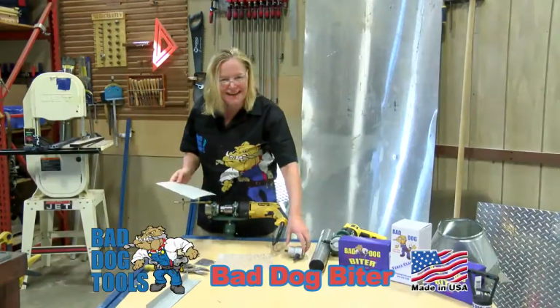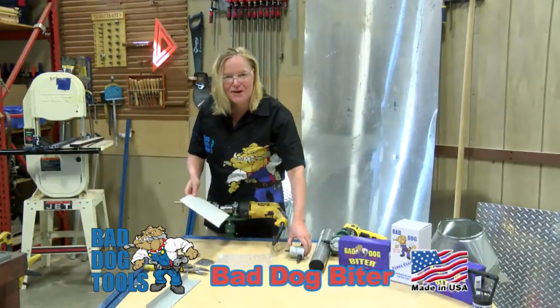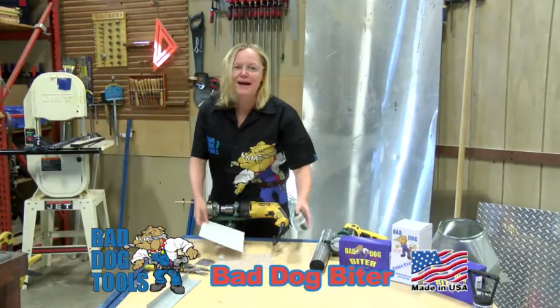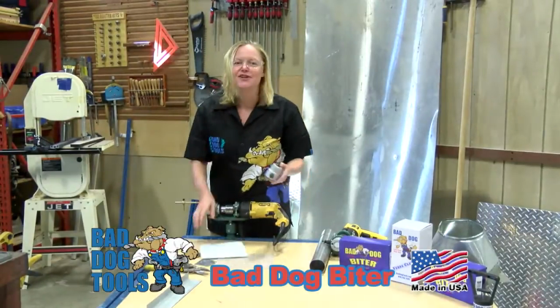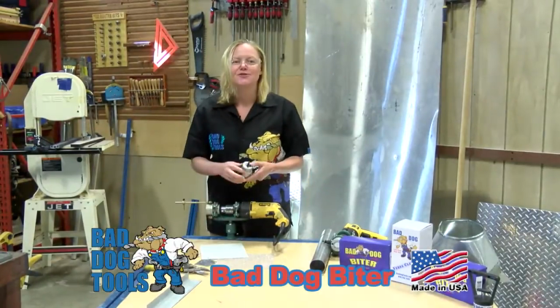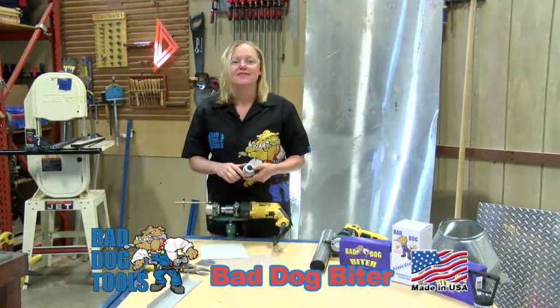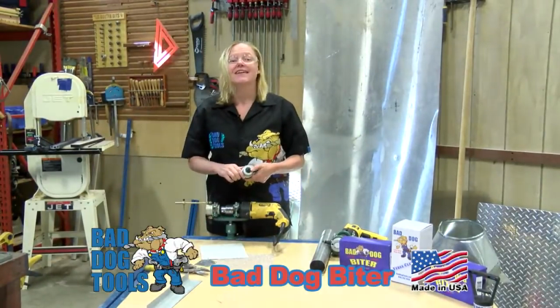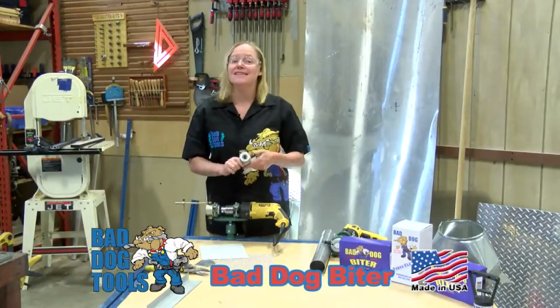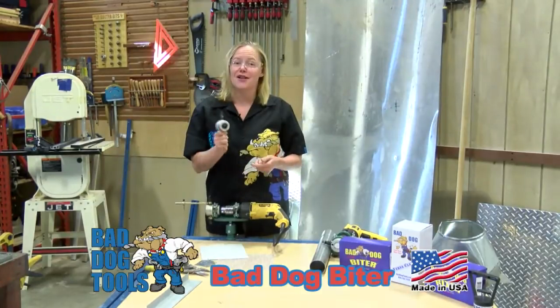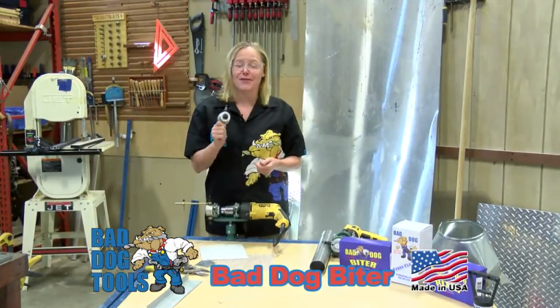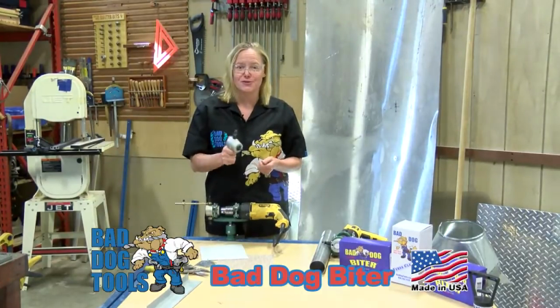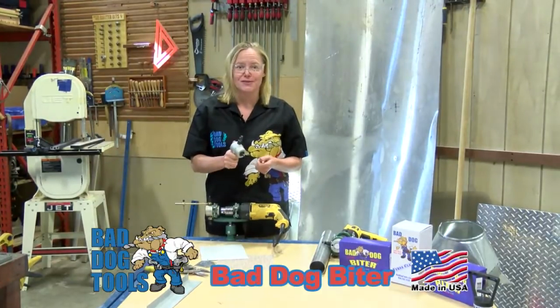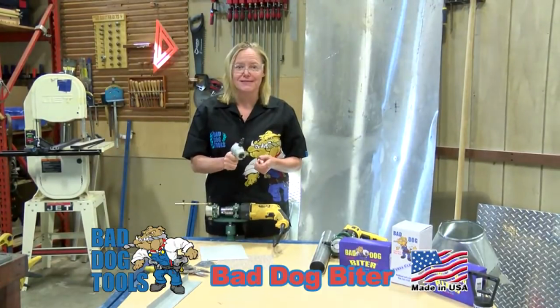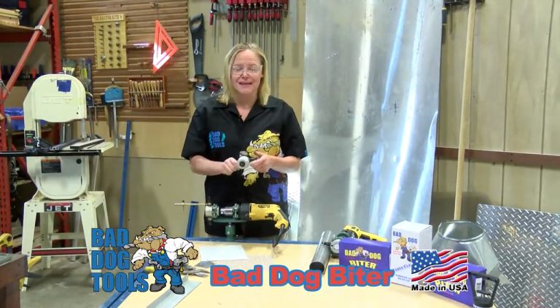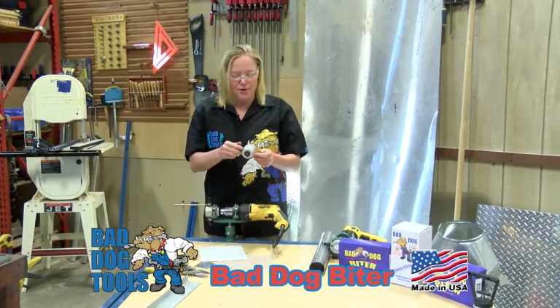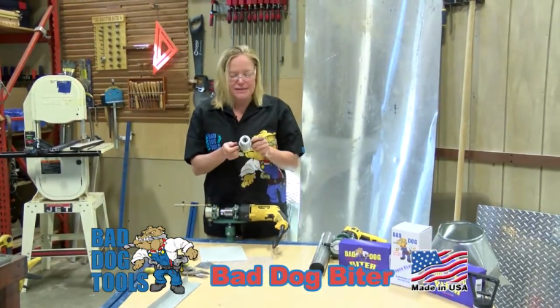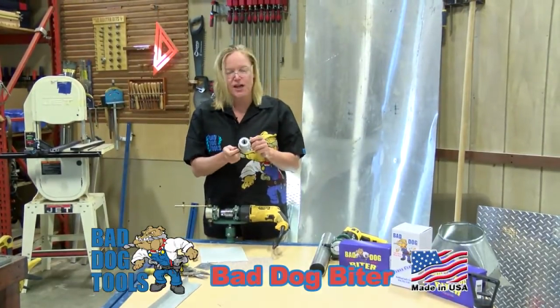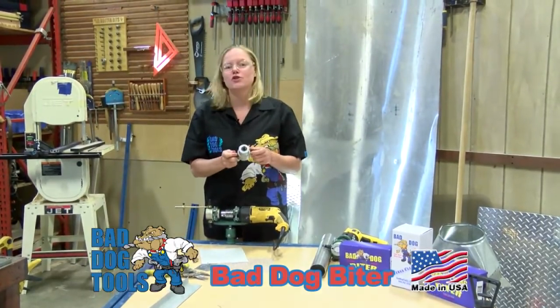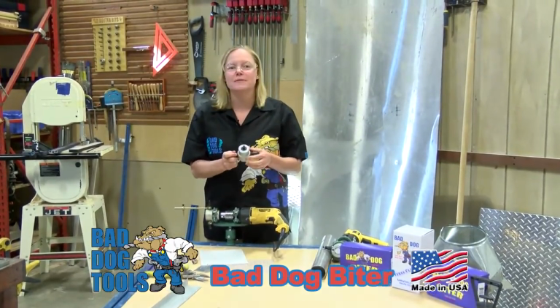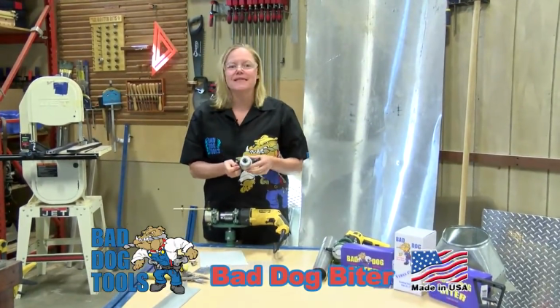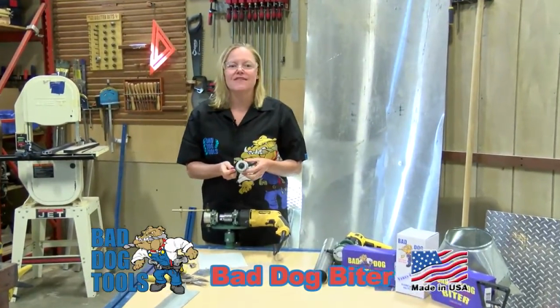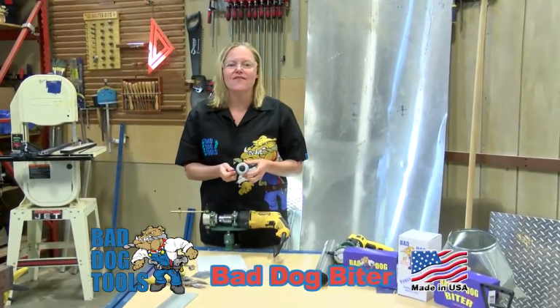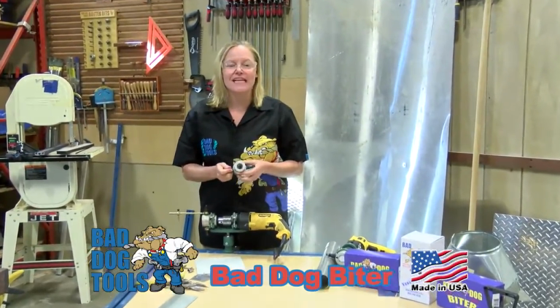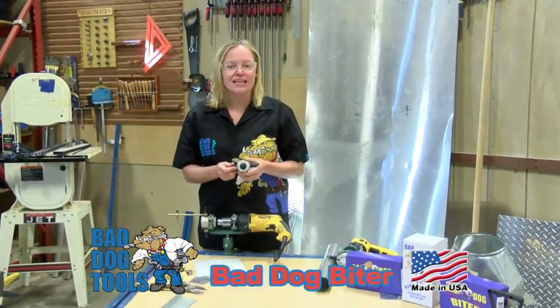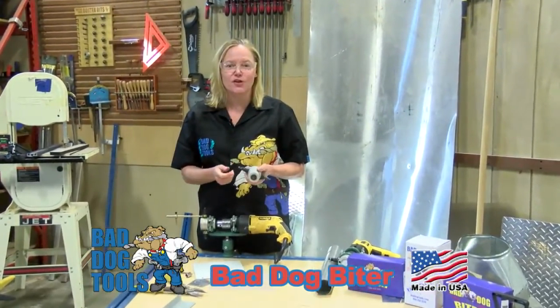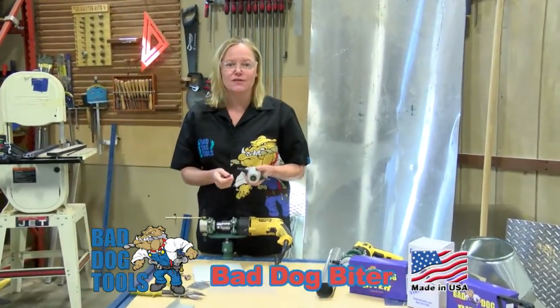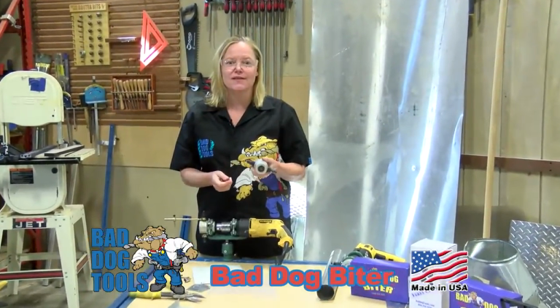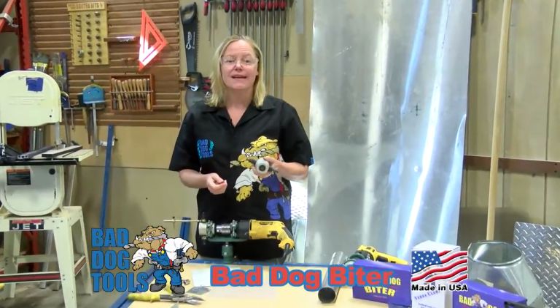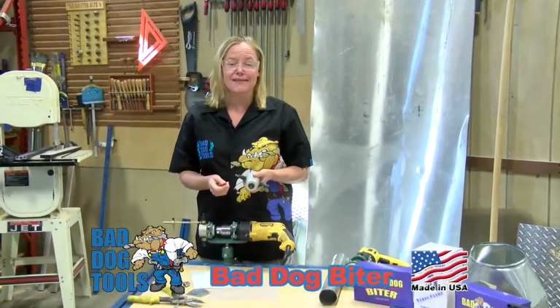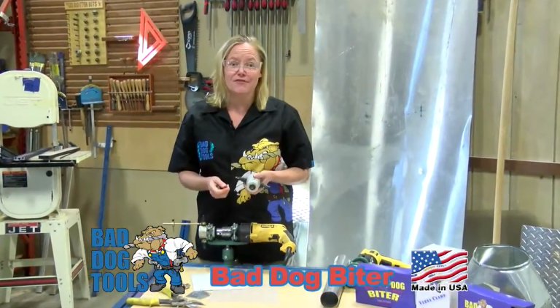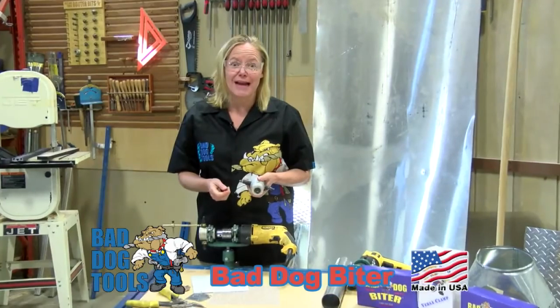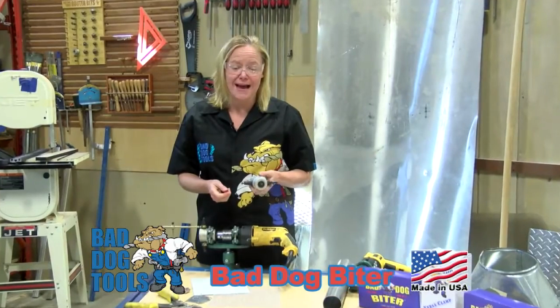Here at Bad Dog Tools, it is all about the tools. We design our tools to be safe and easy to use, even if you're a guy.